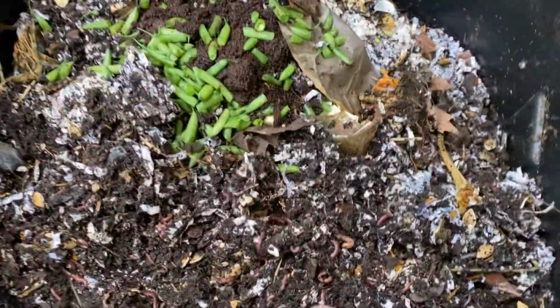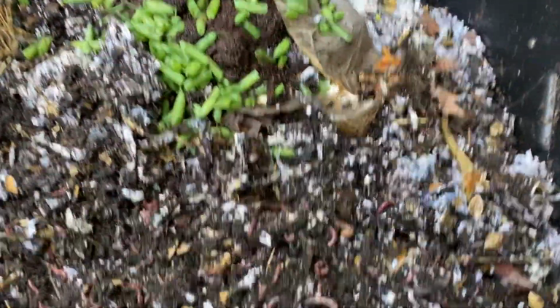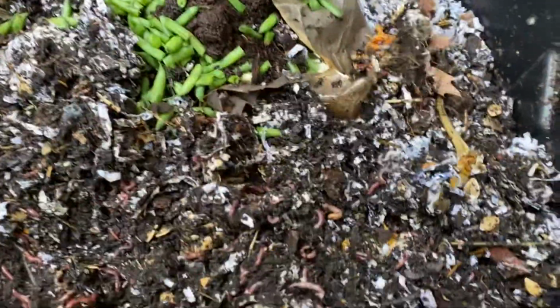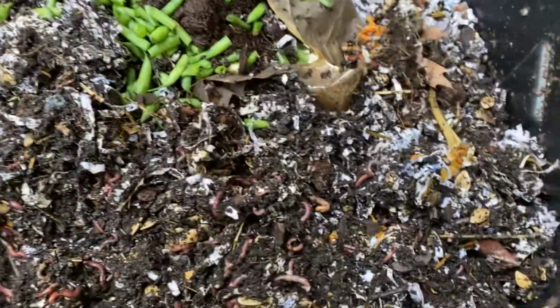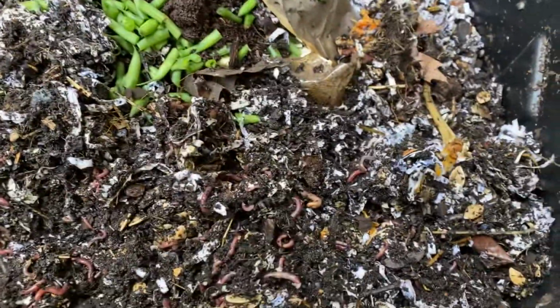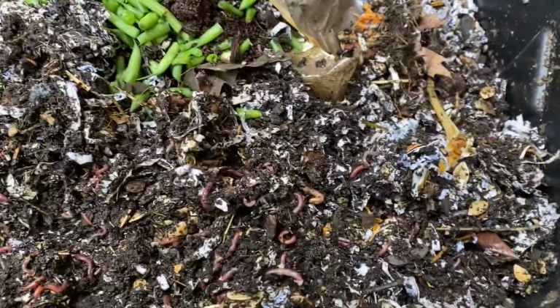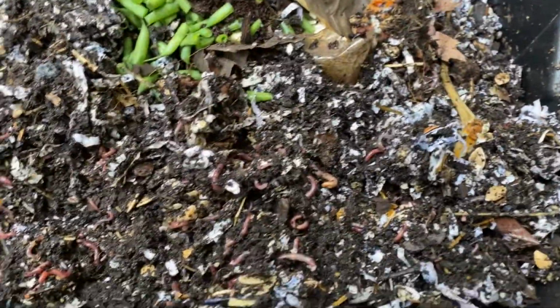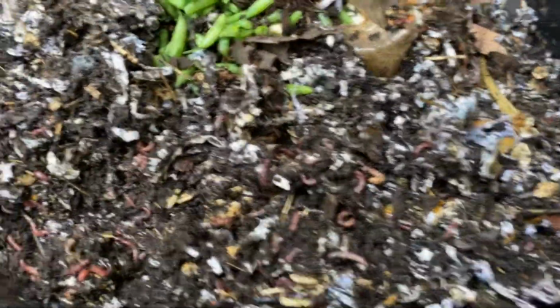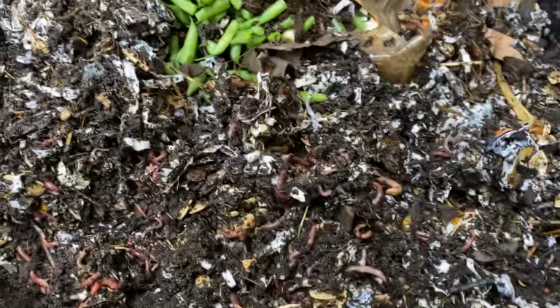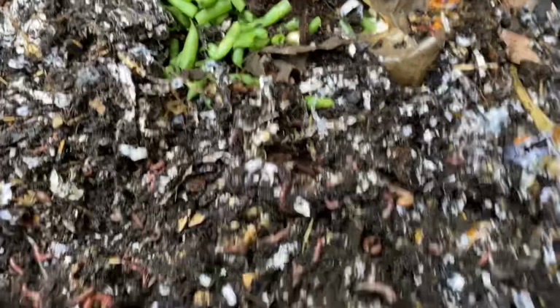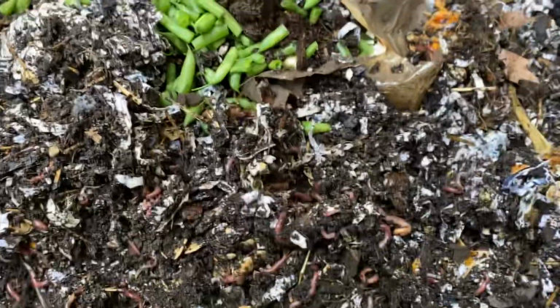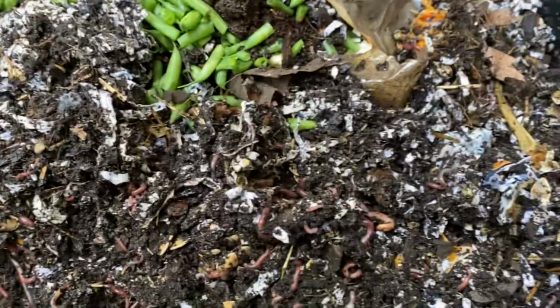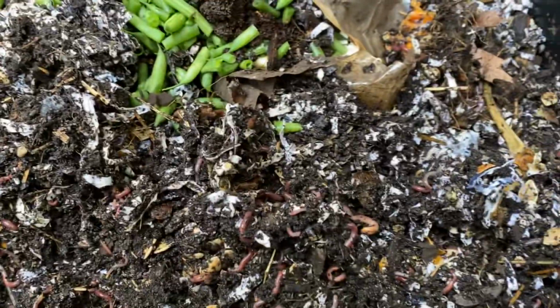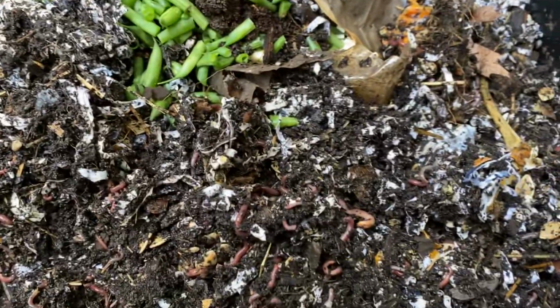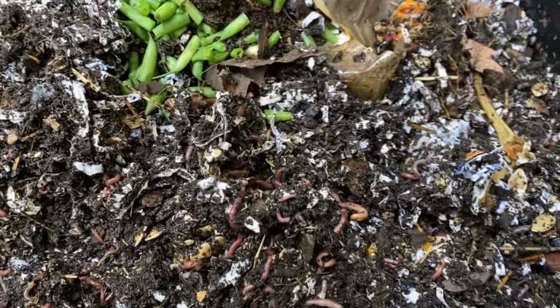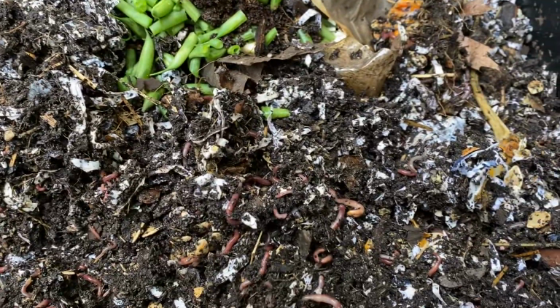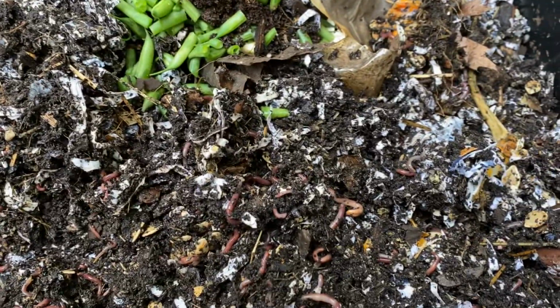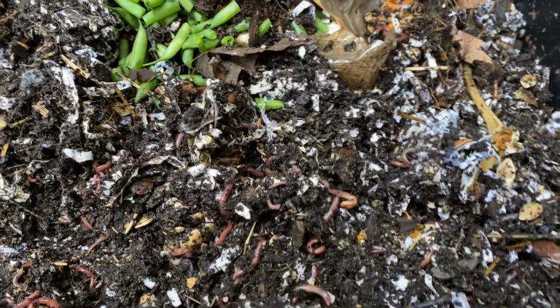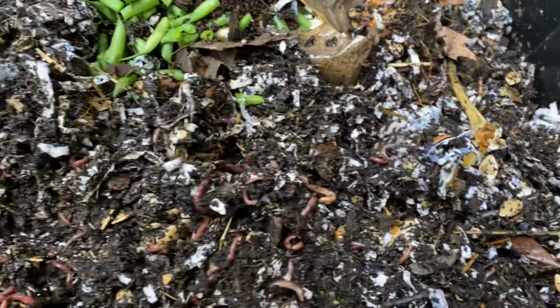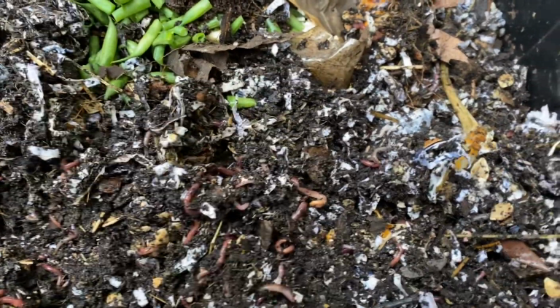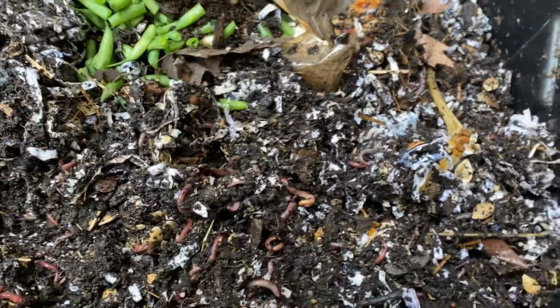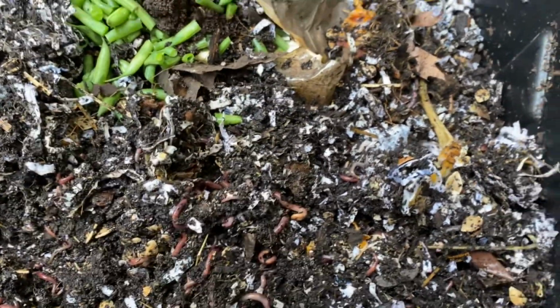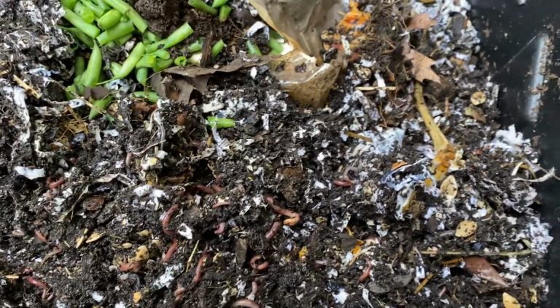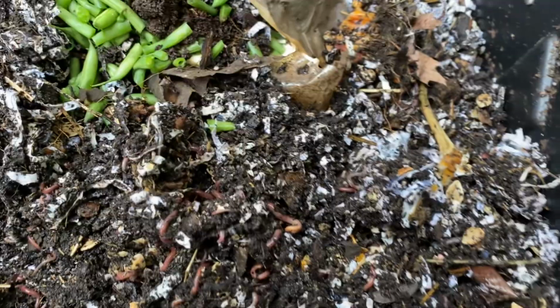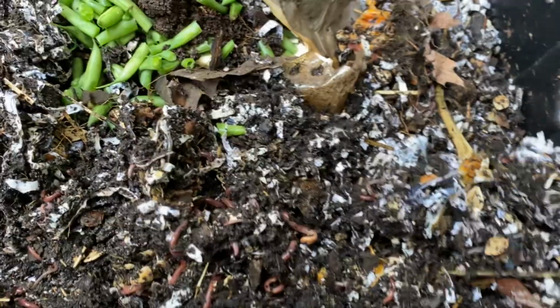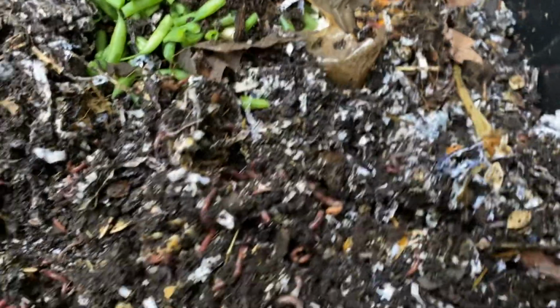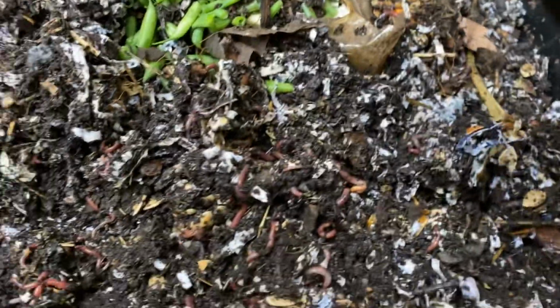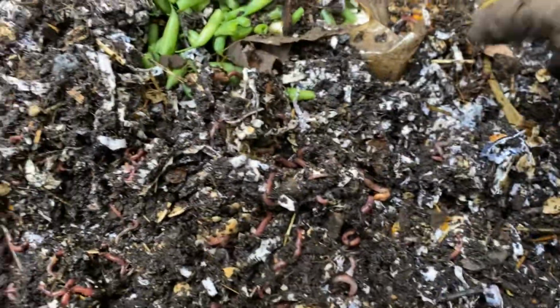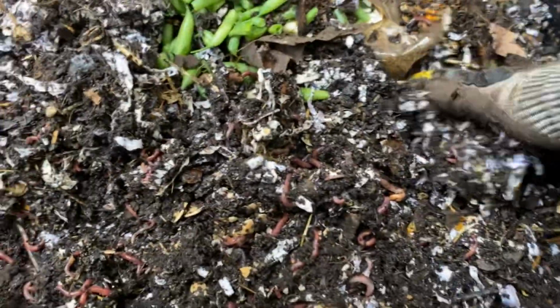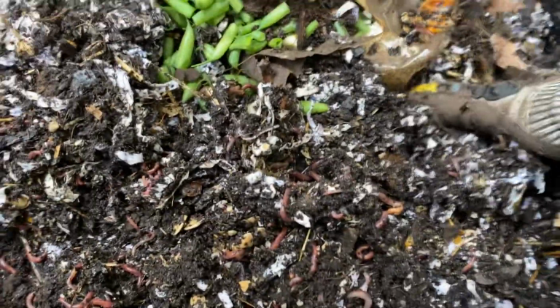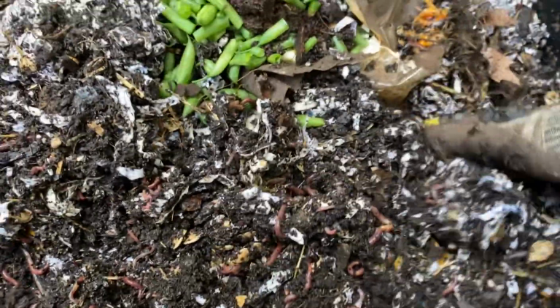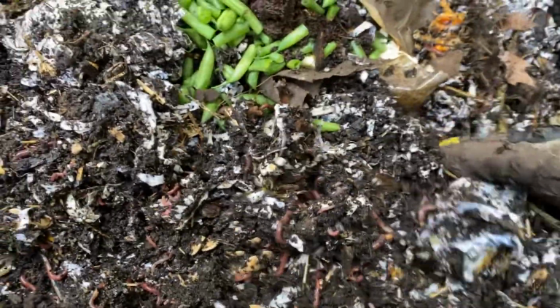Hey guys, welcome to another episode of Composting with Craig. I'm going to do a check-in on the worm bin, see what's going on.